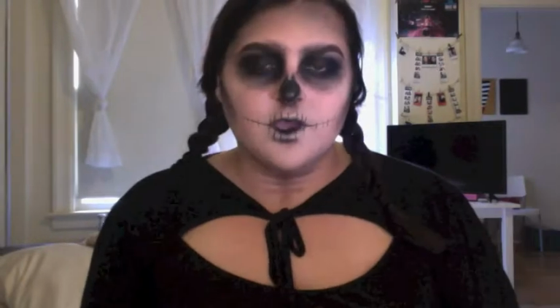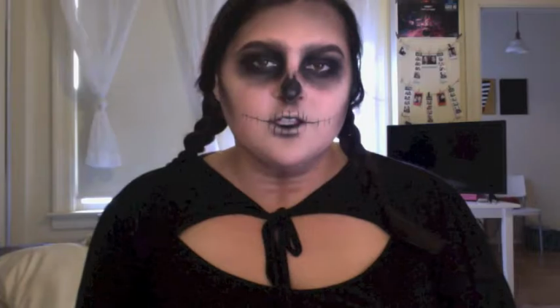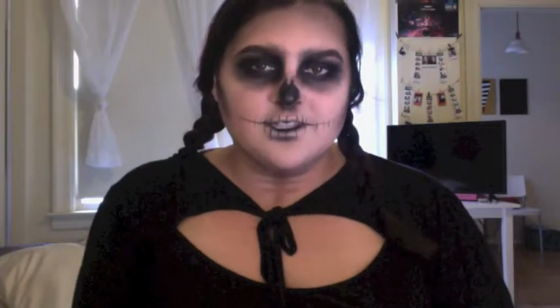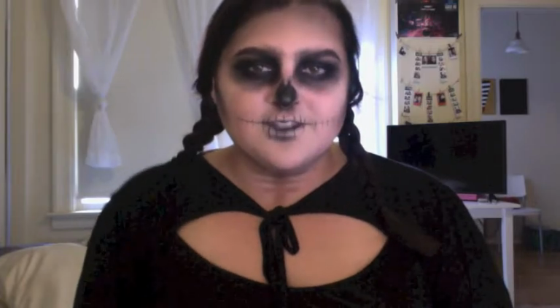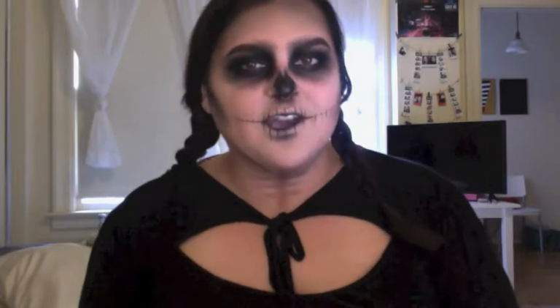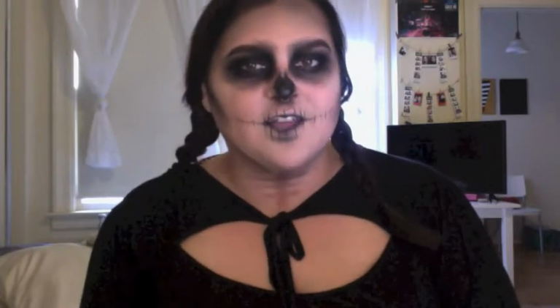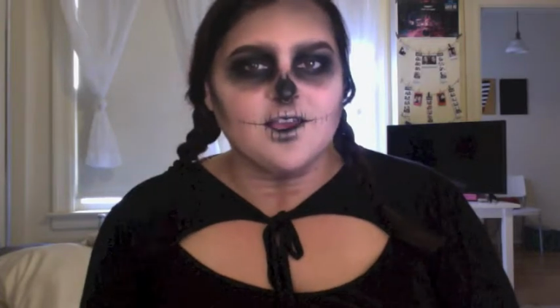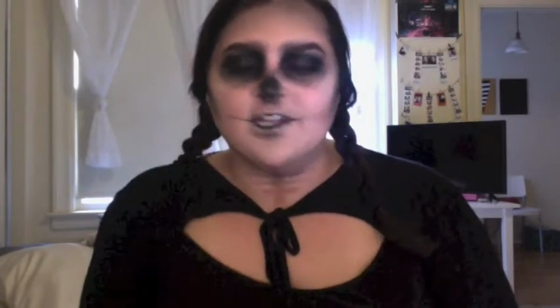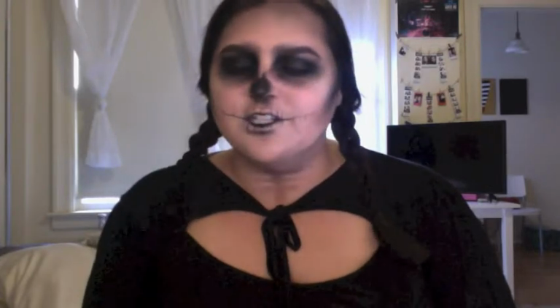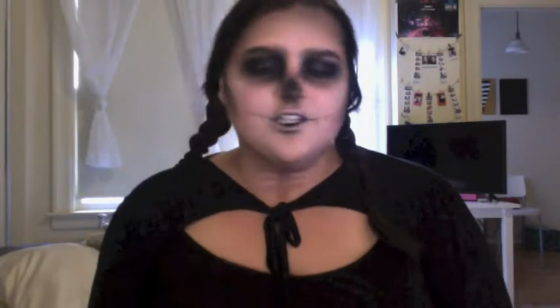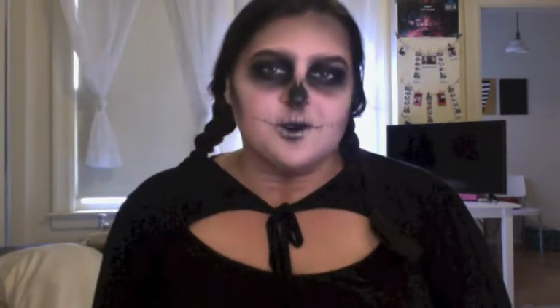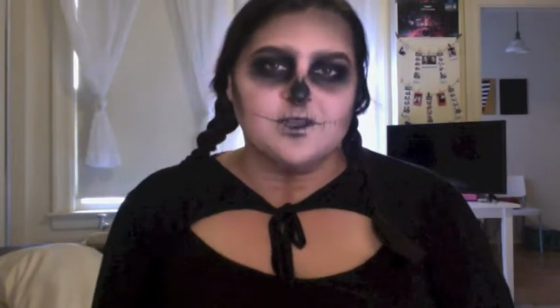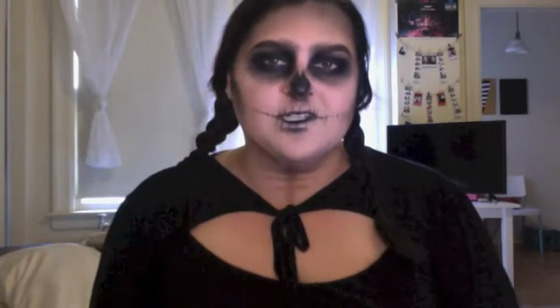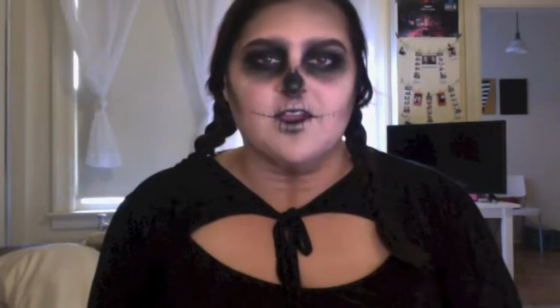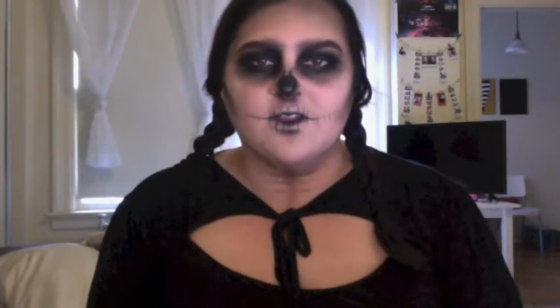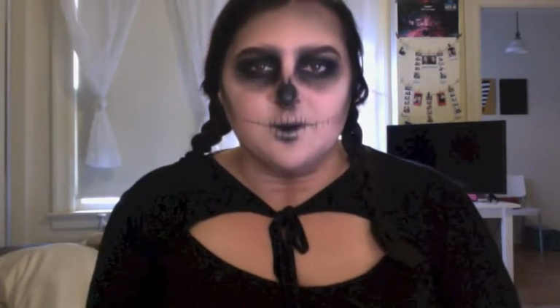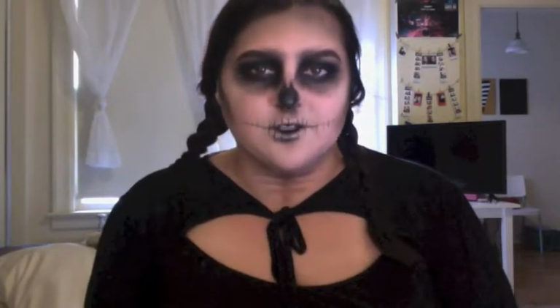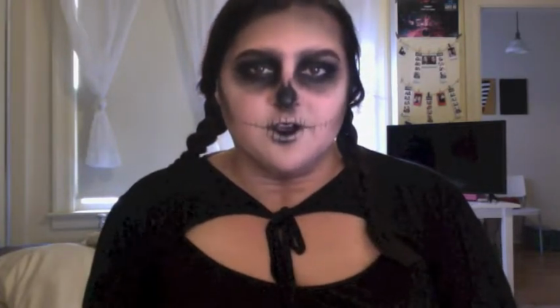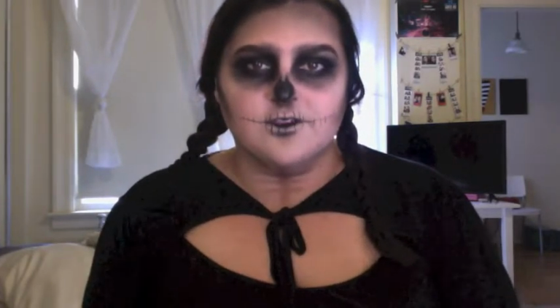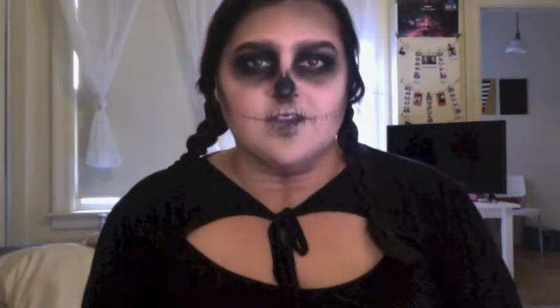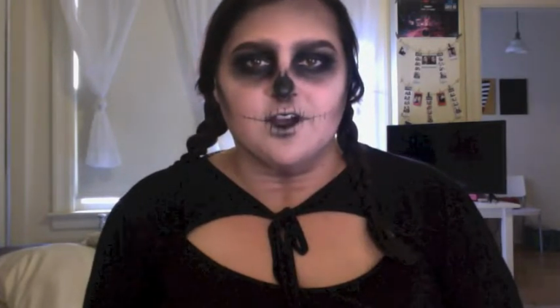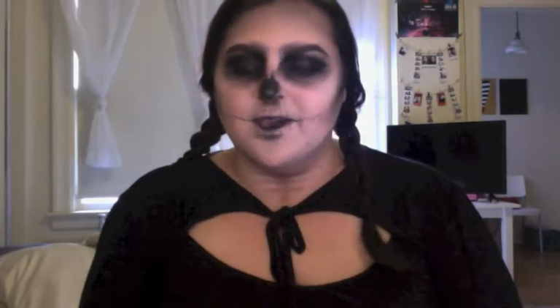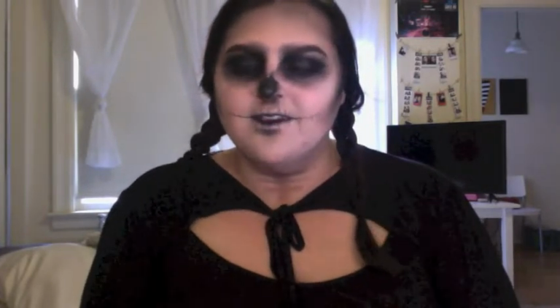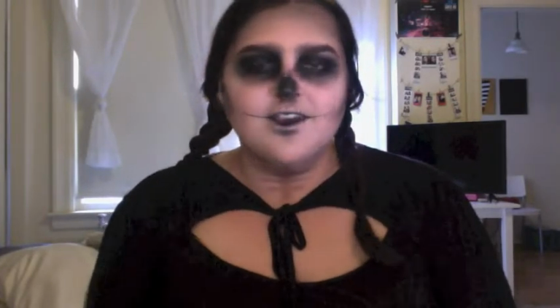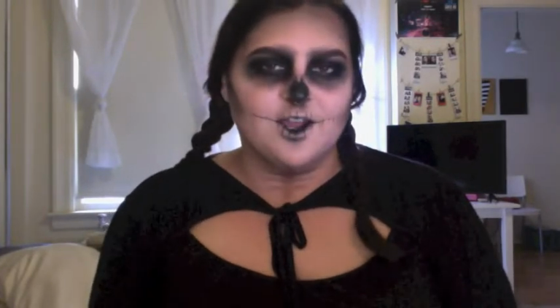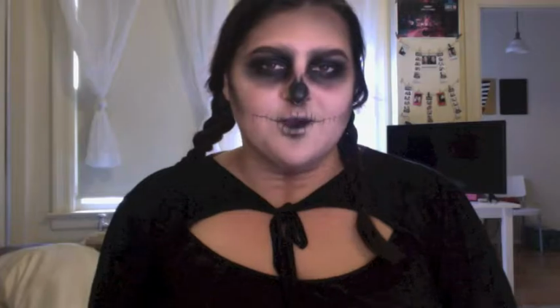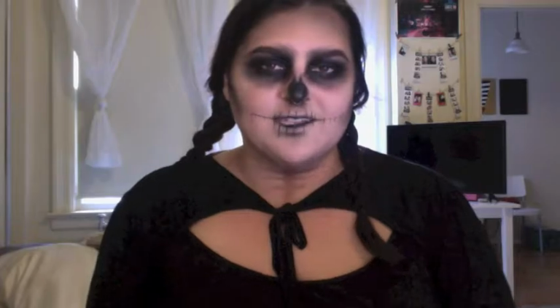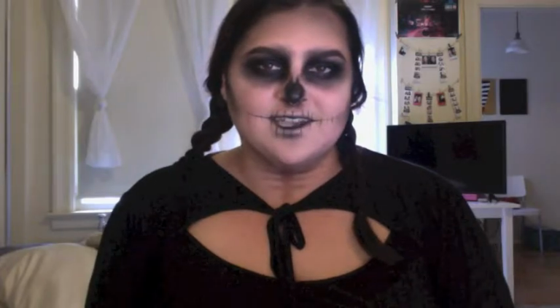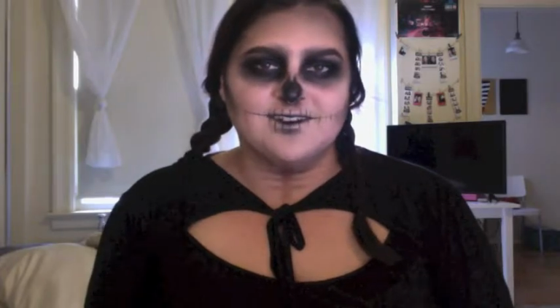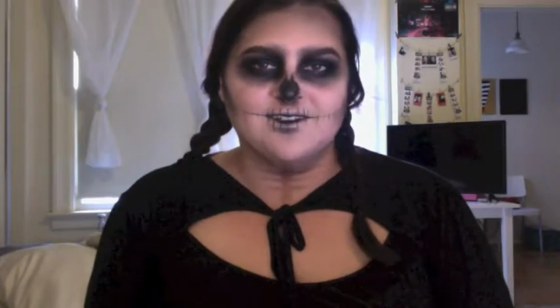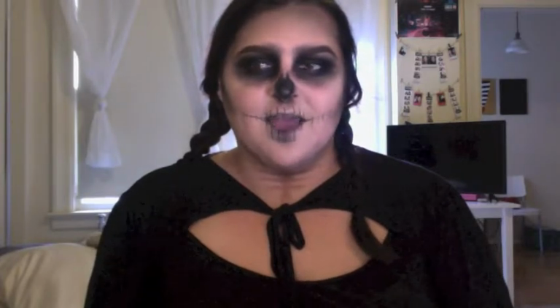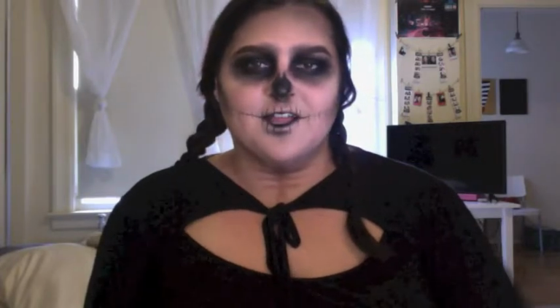So this is the final look. It's just a super simple take on the typical skull that you see every Halloween. I hope you guys liked it. Happy Halloween!